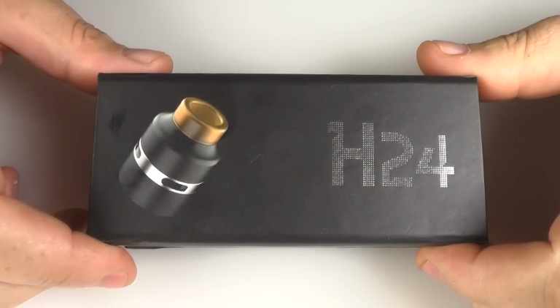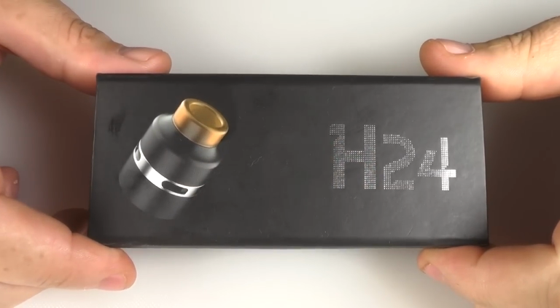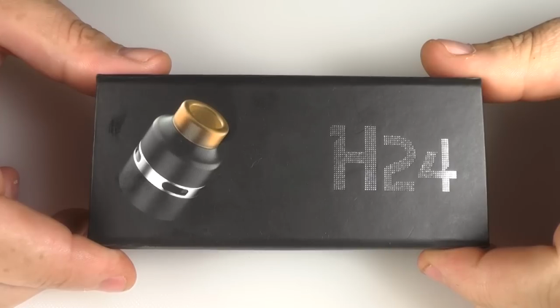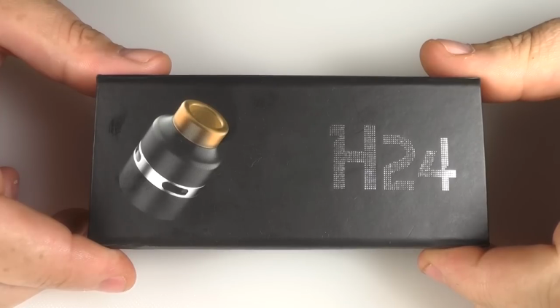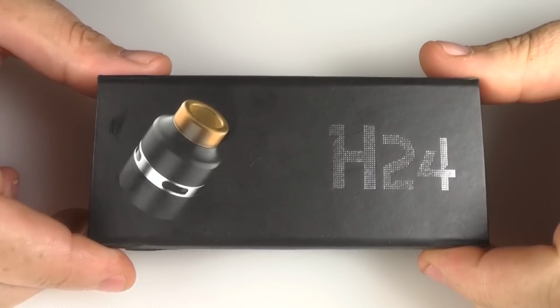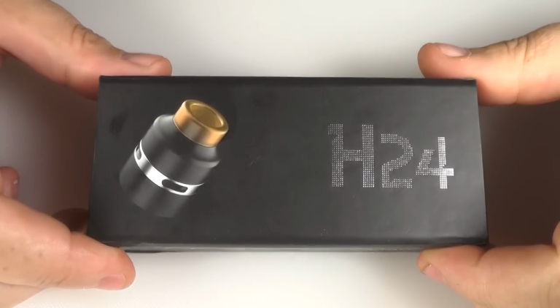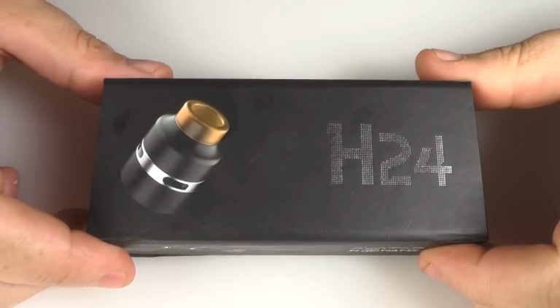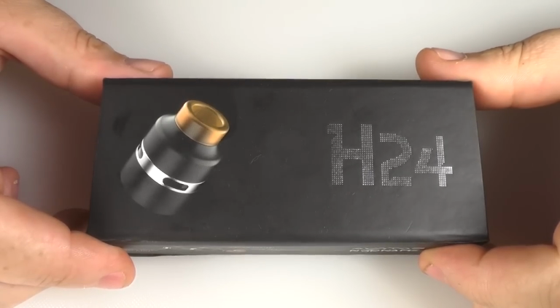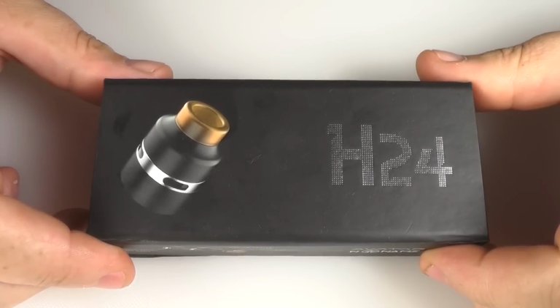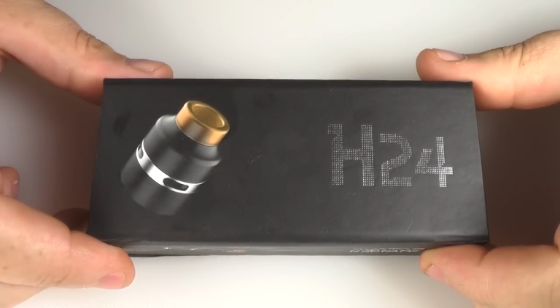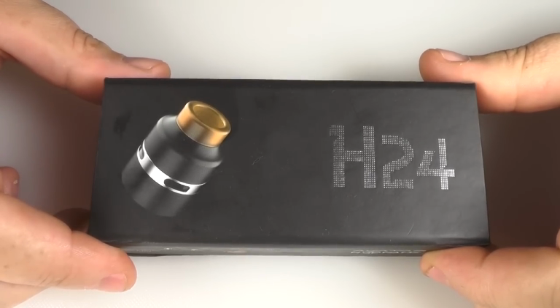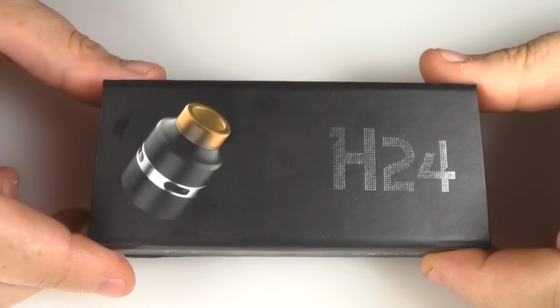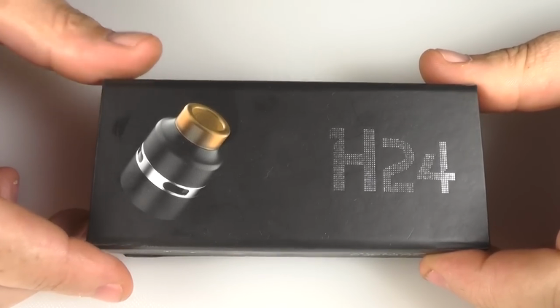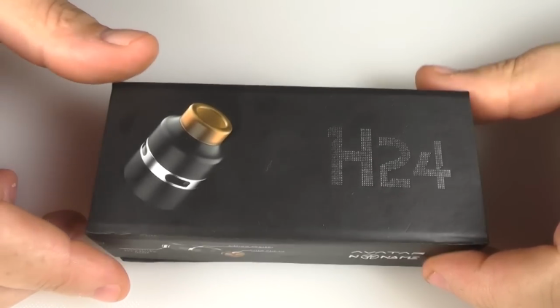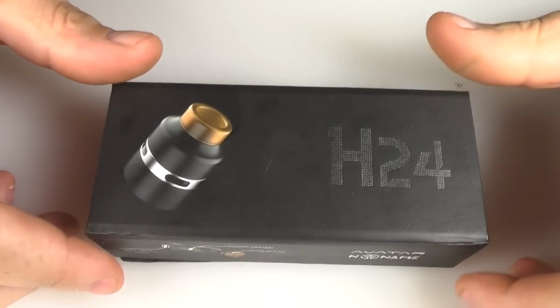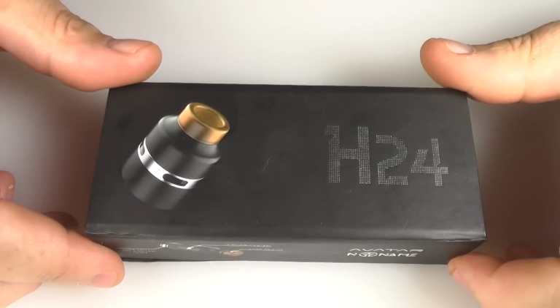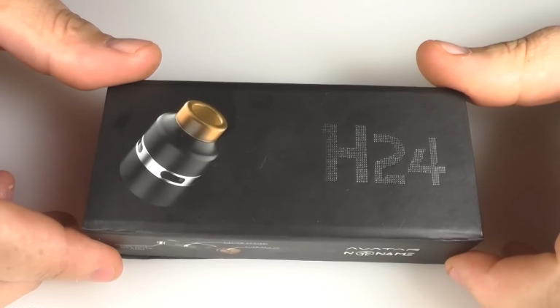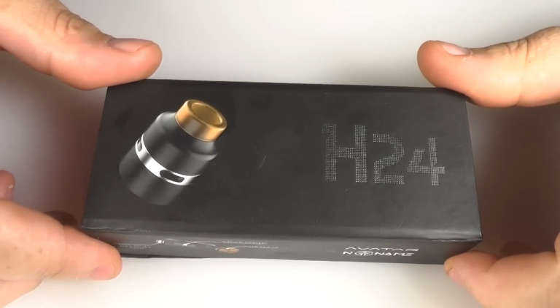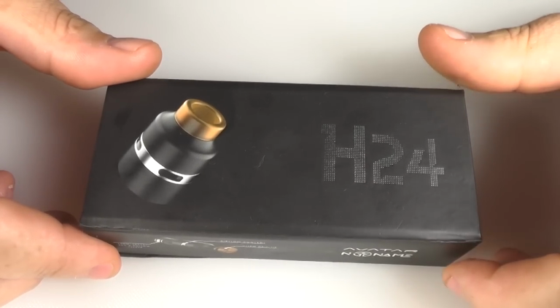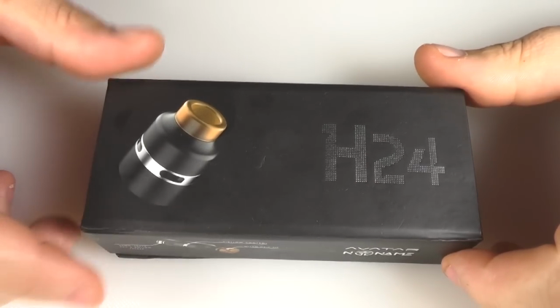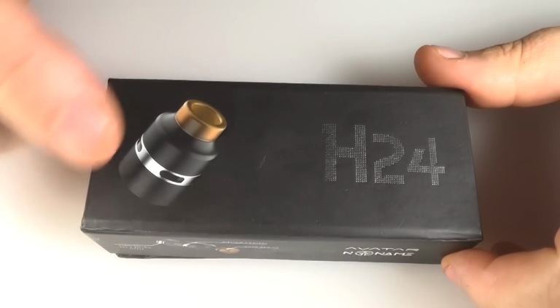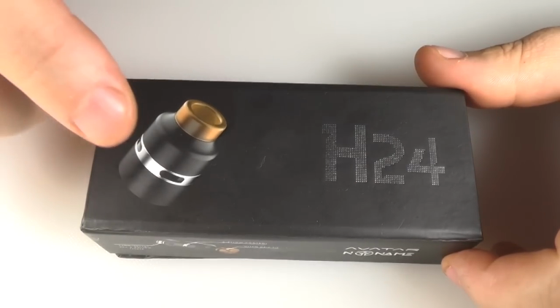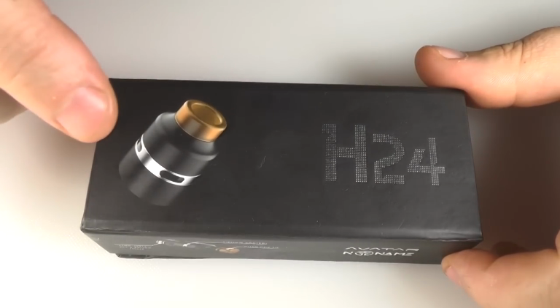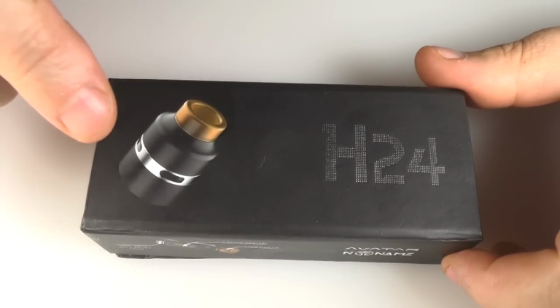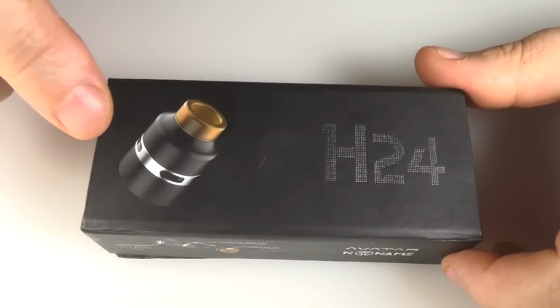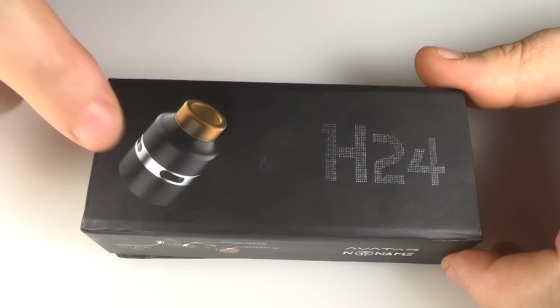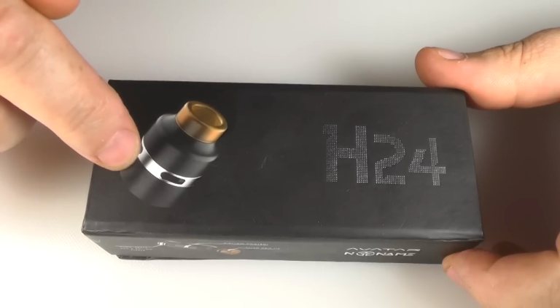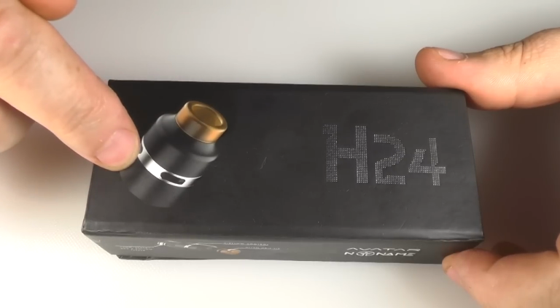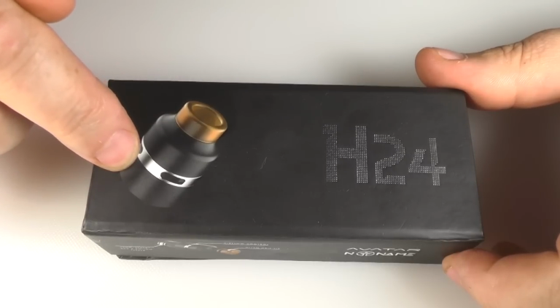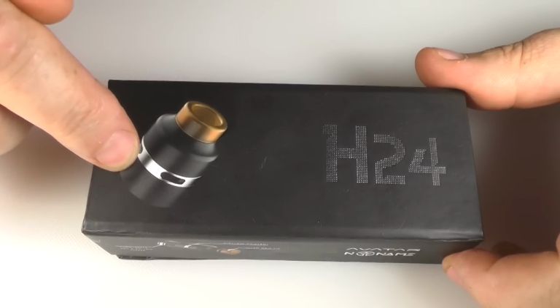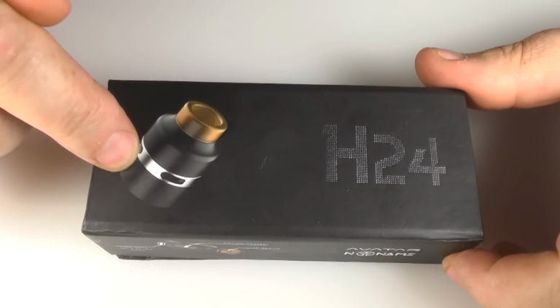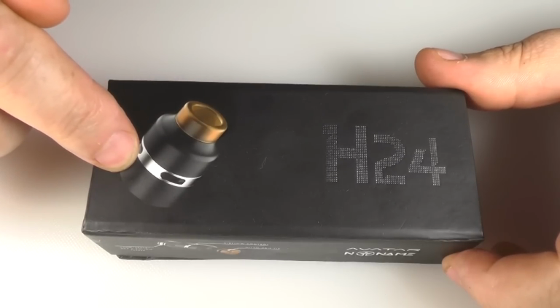A very quick look at something. This is the H24 by Avatar and No Name. This was sent on to me by VapeGeek in the UK.